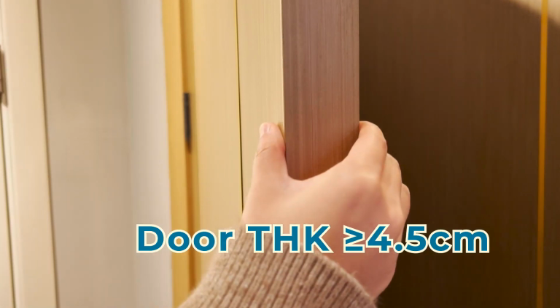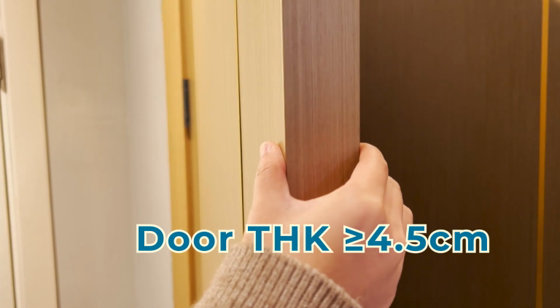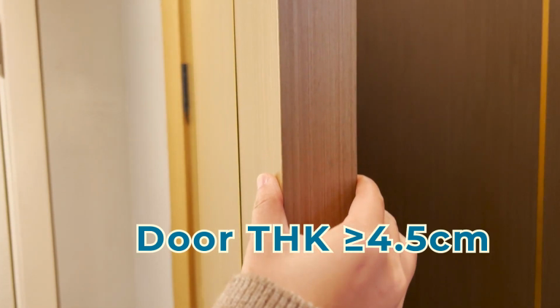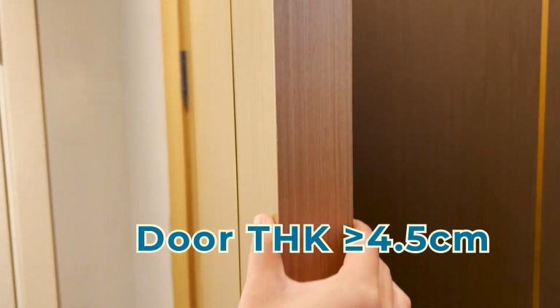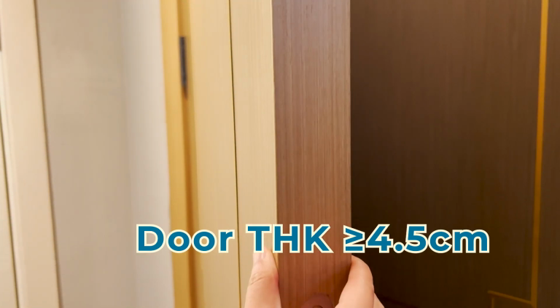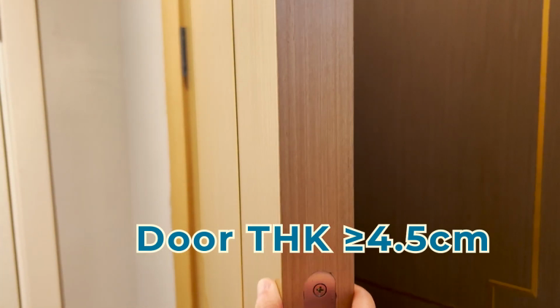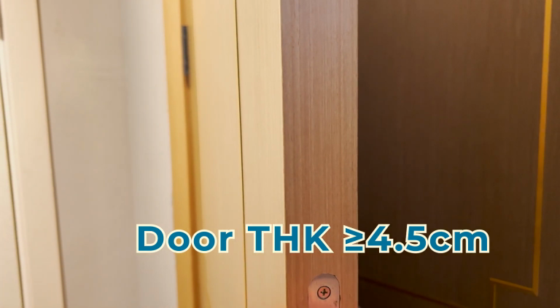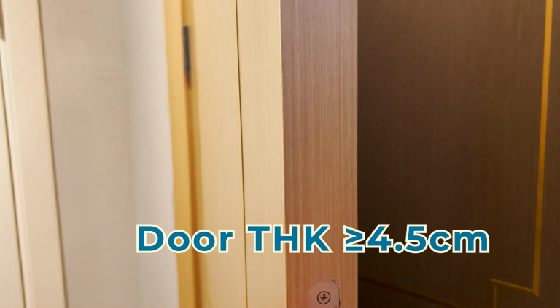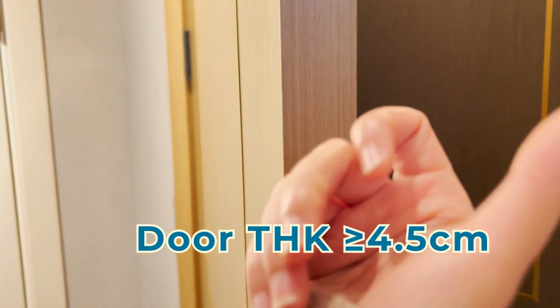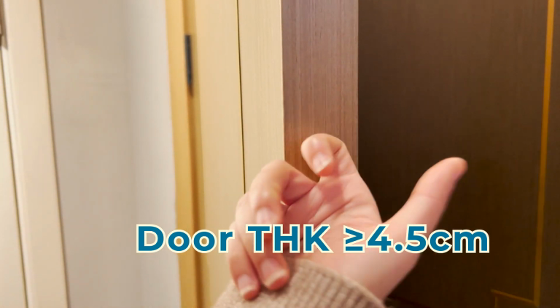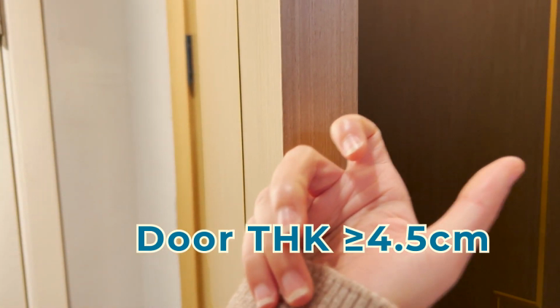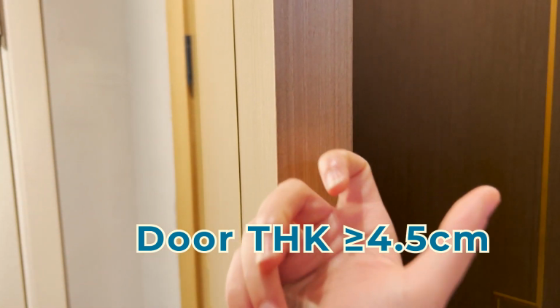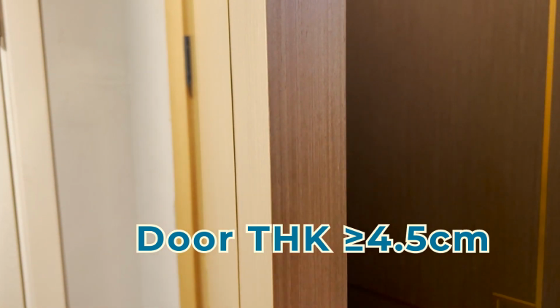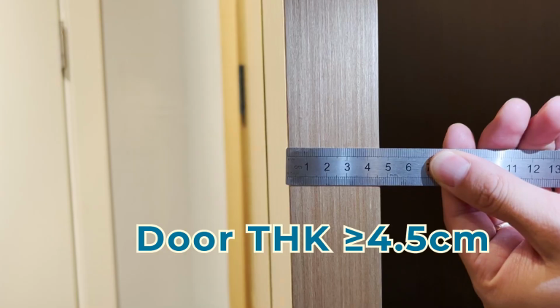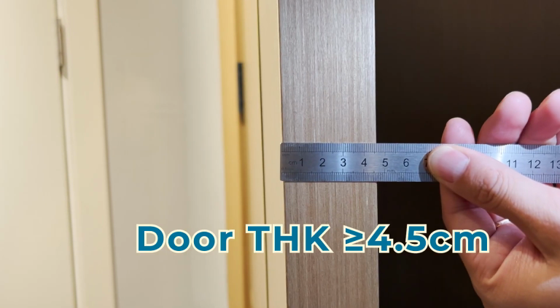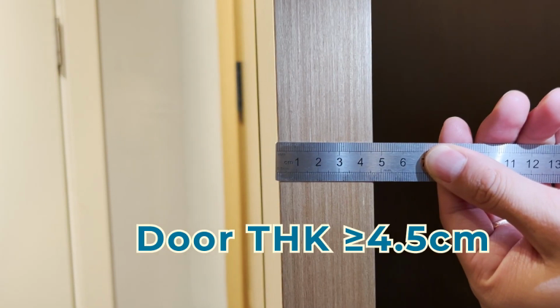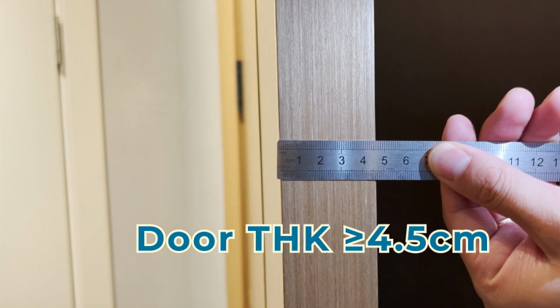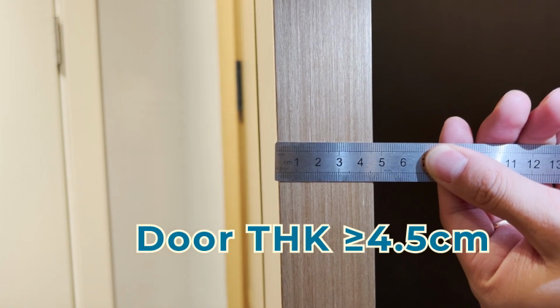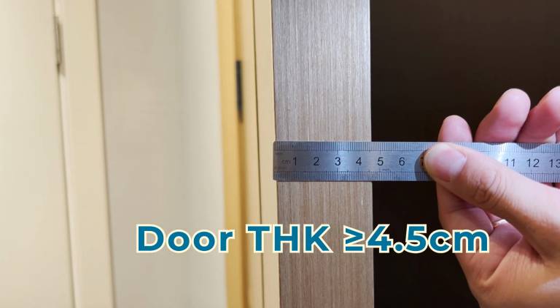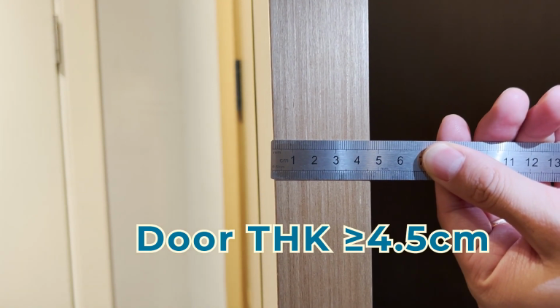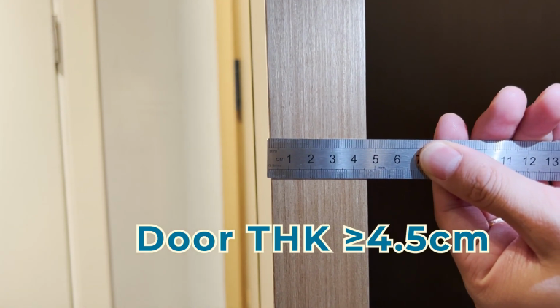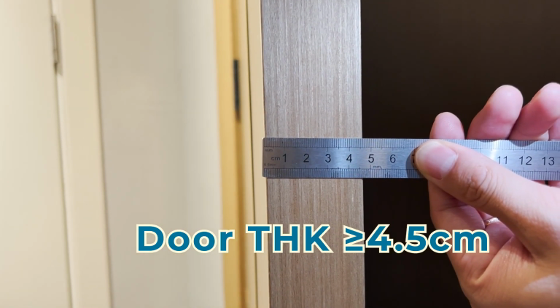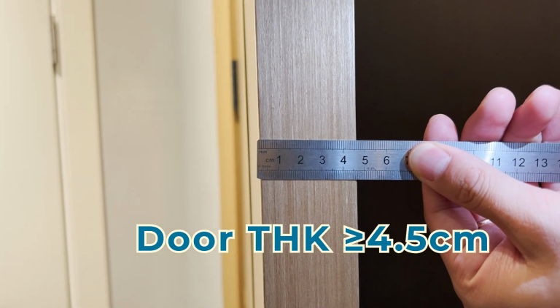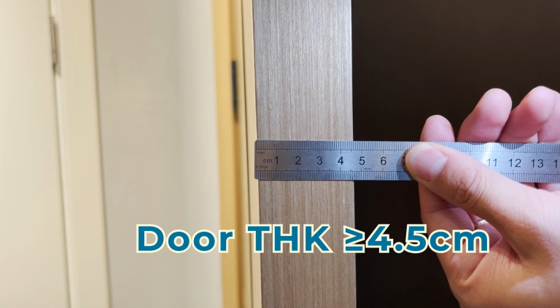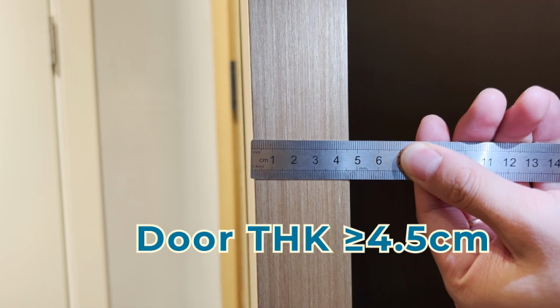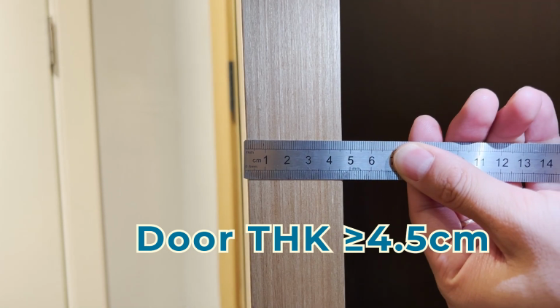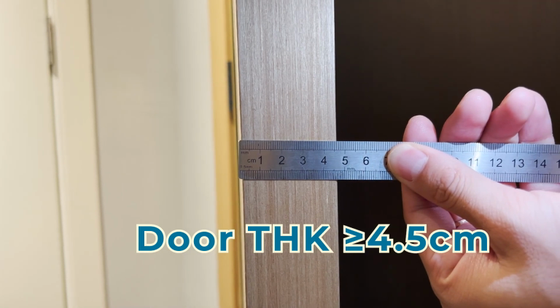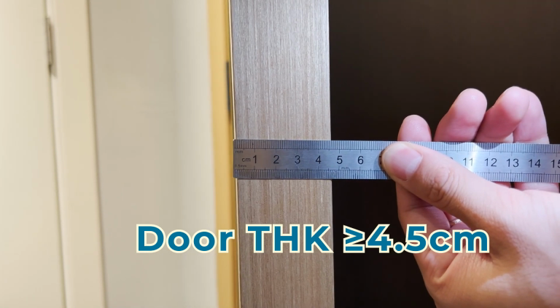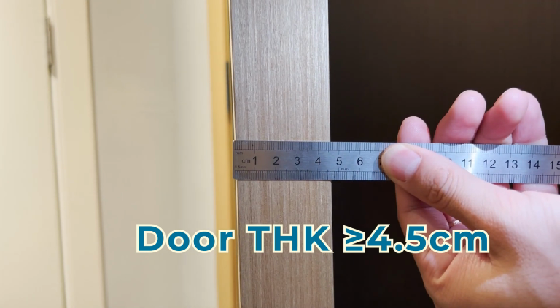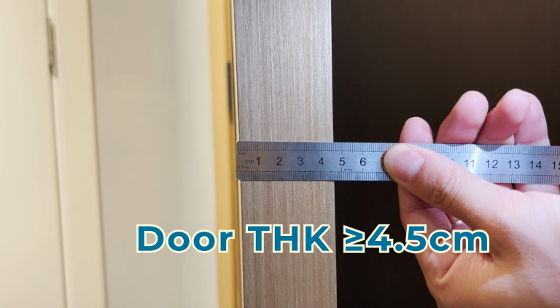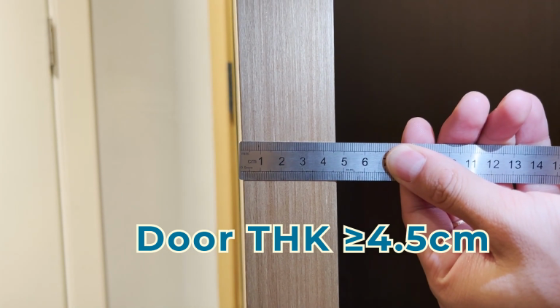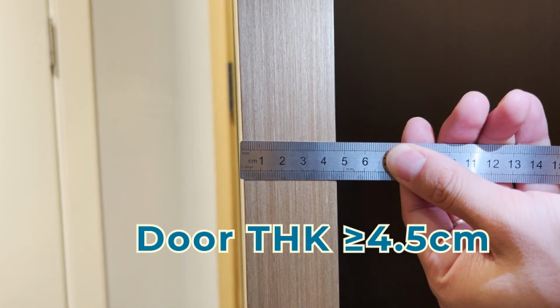The thickness of the door shouldn't be less than 4.5 centimeters, because the thicker the door the better the sound insulation effect will be.